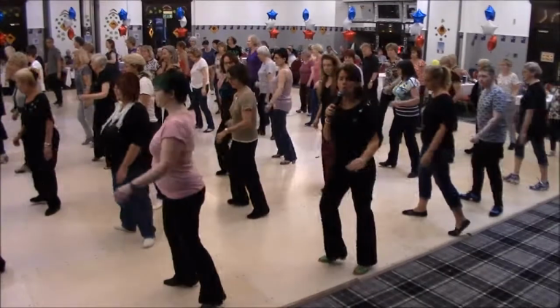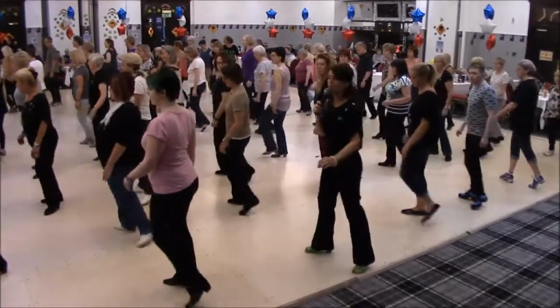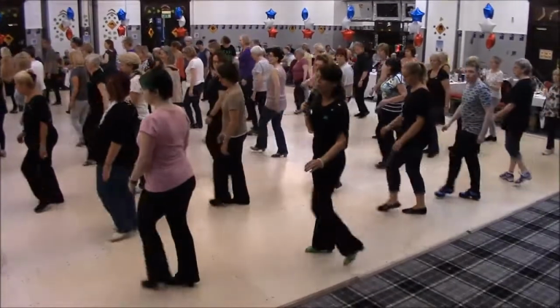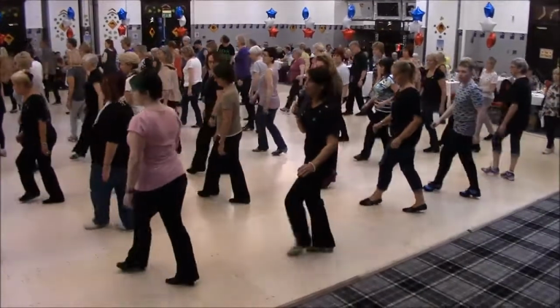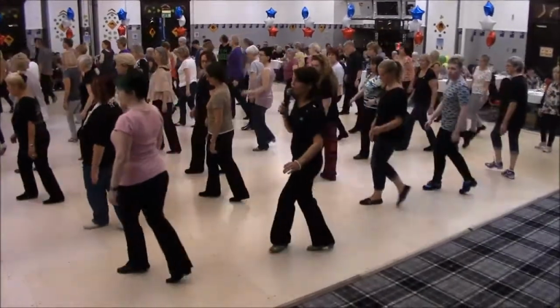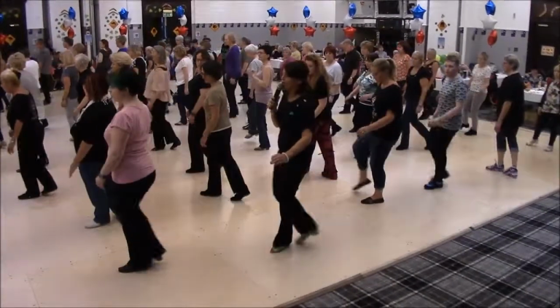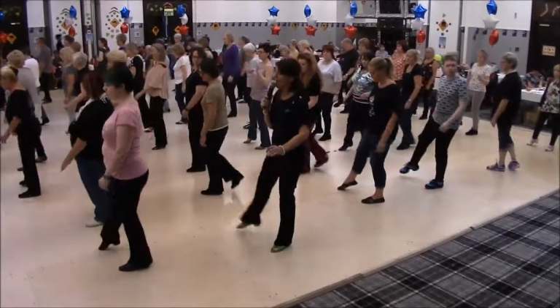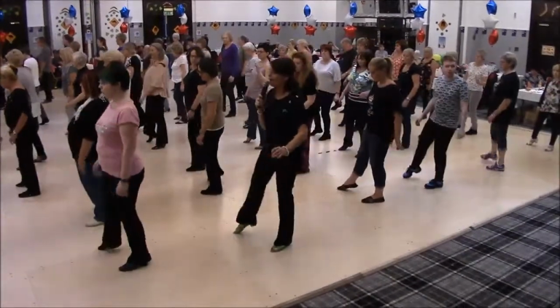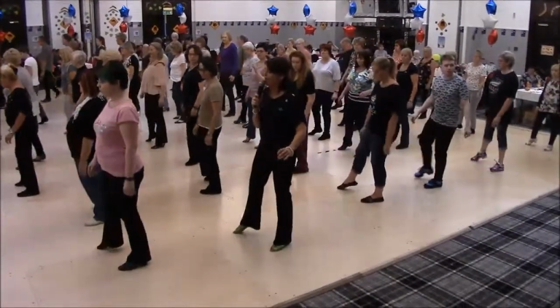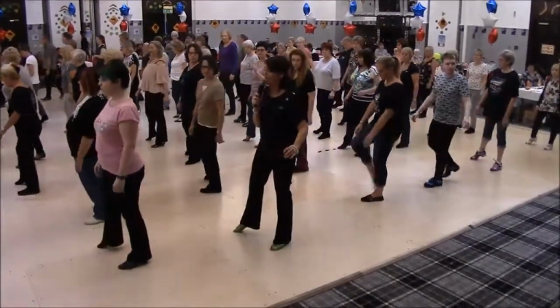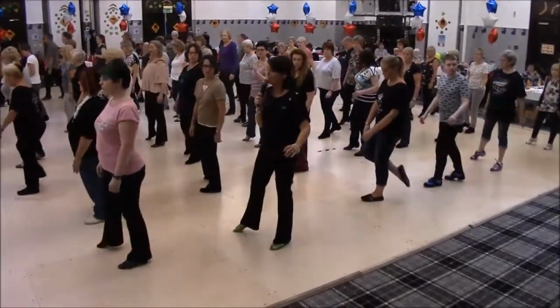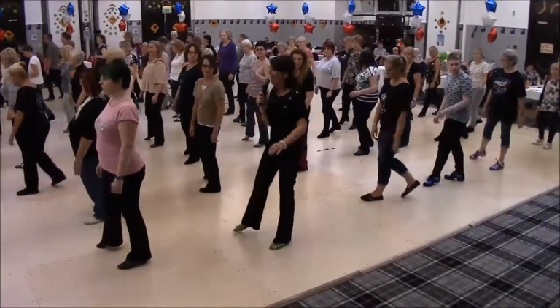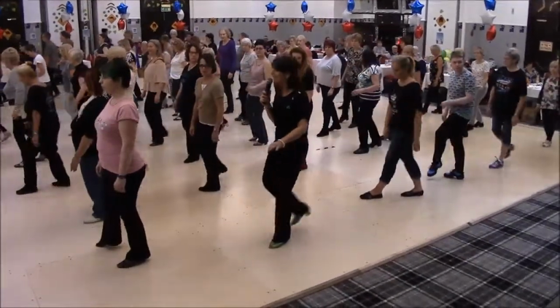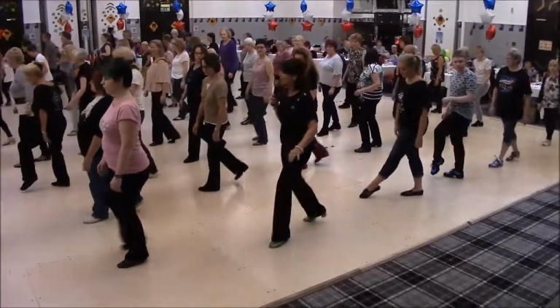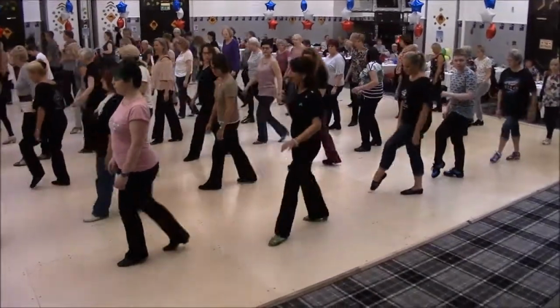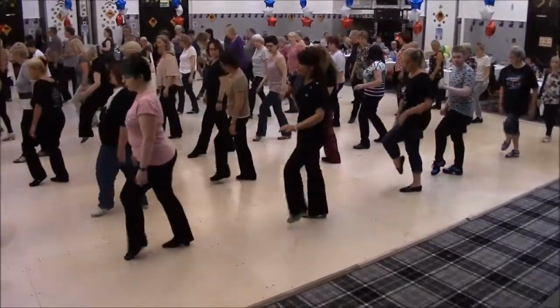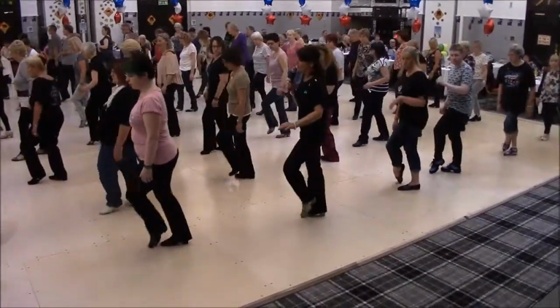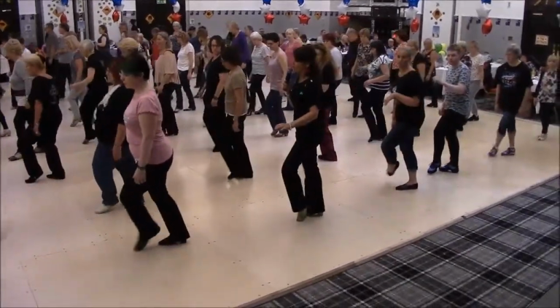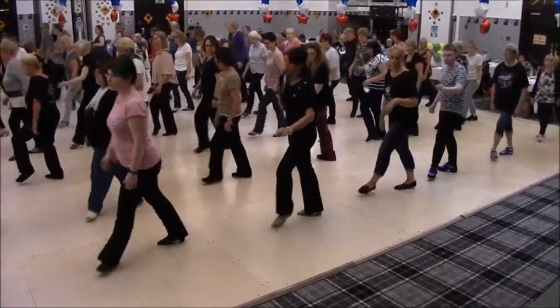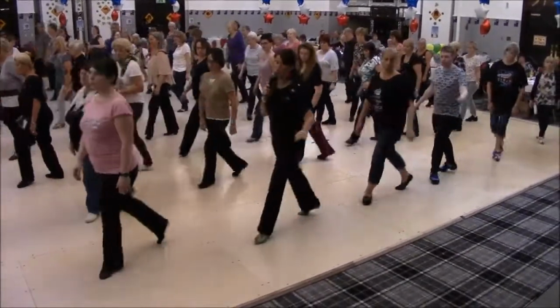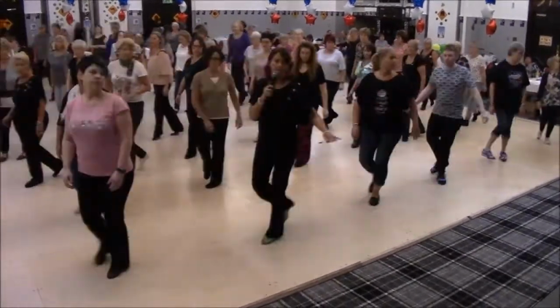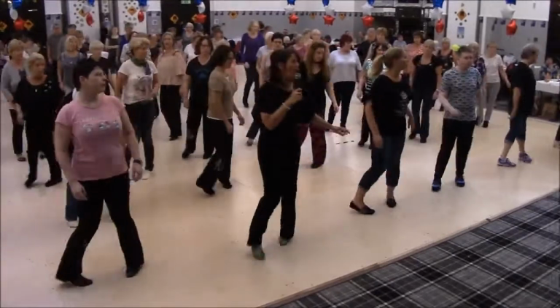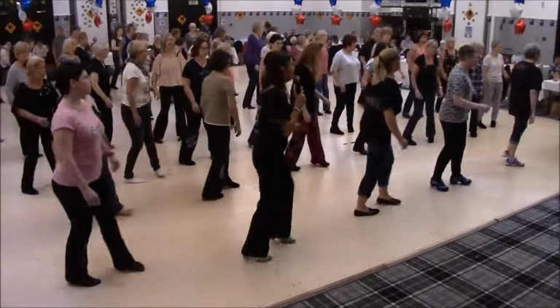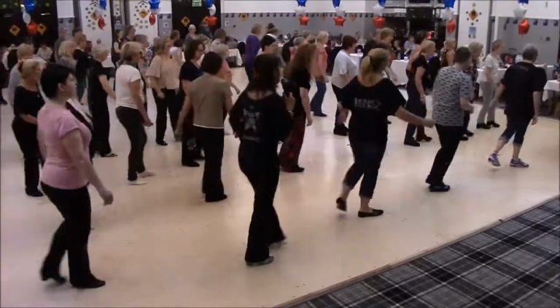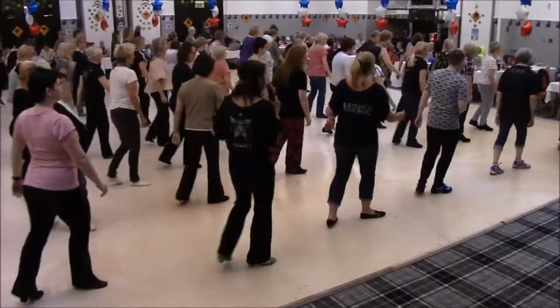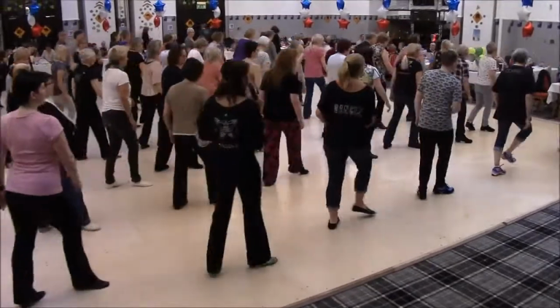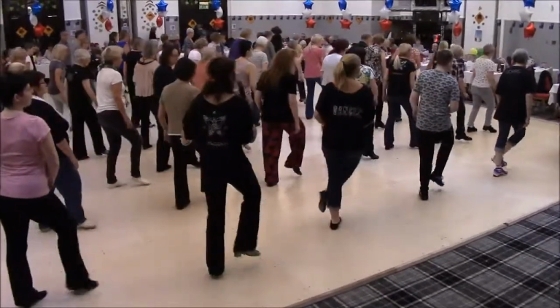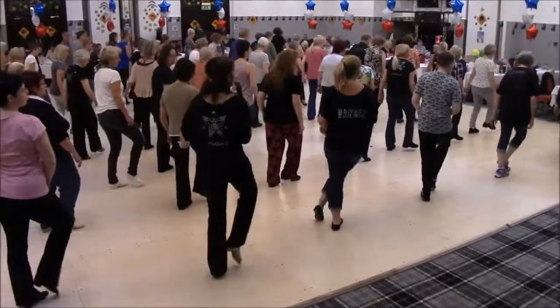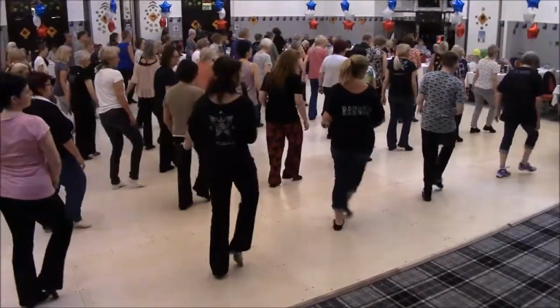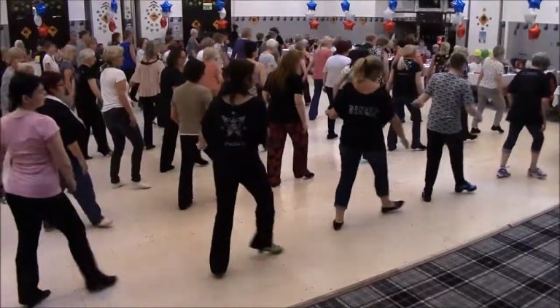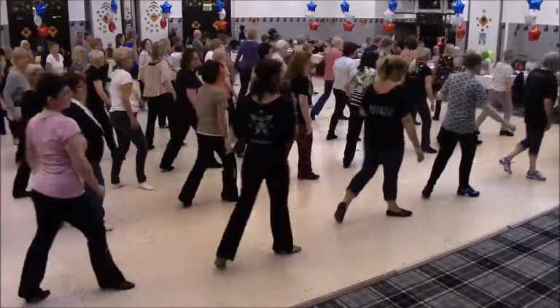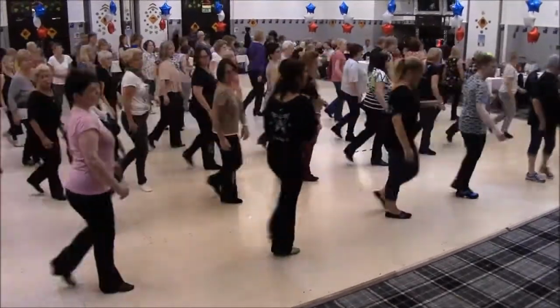Quarter turn, cross, and point, step, back, tut, tut, step, half turn, back, tut.